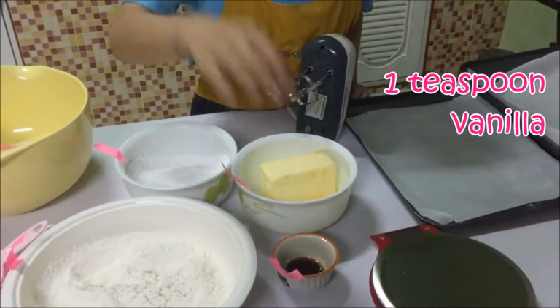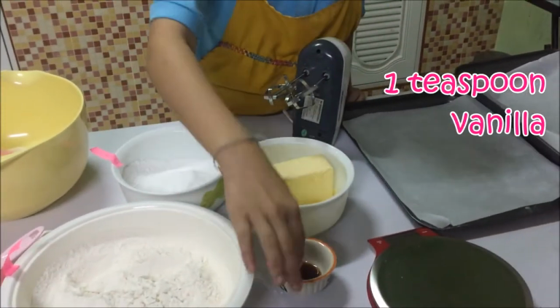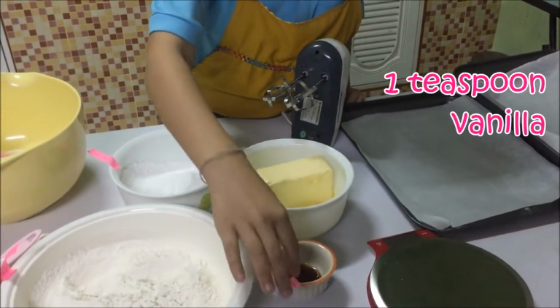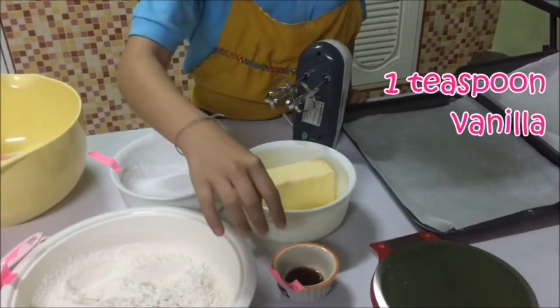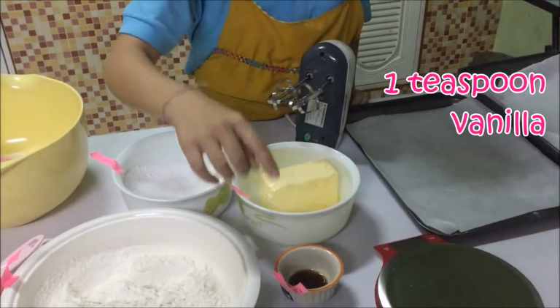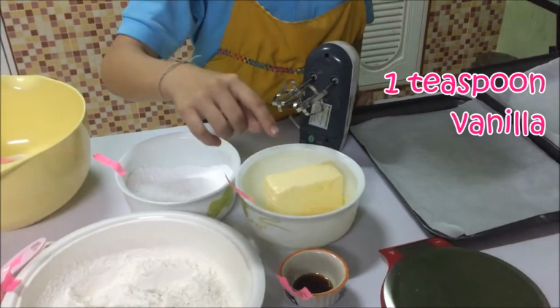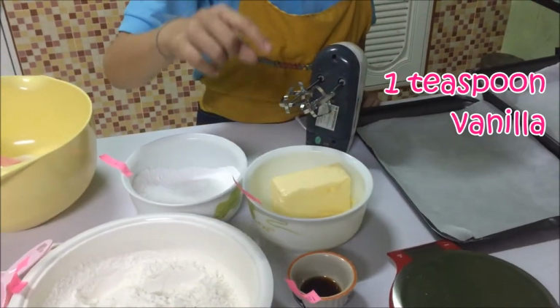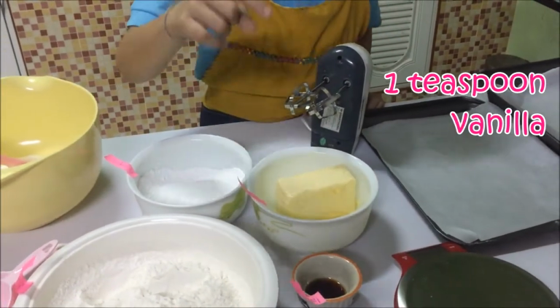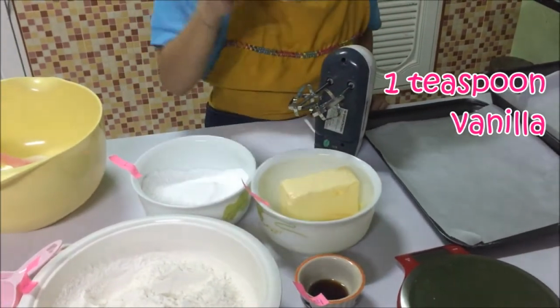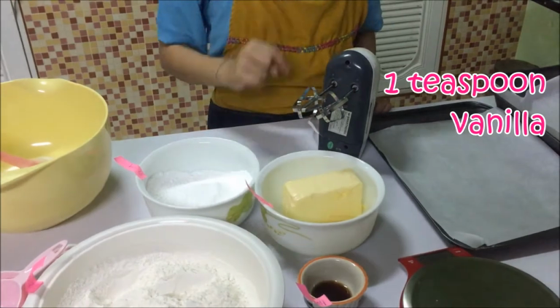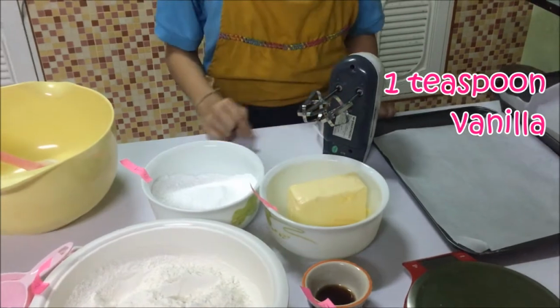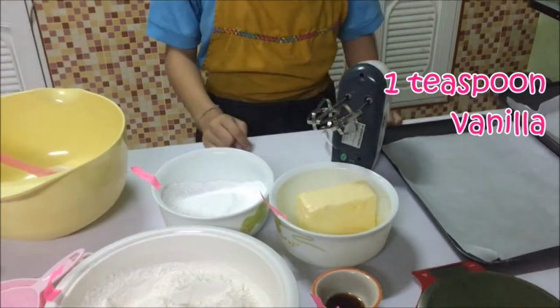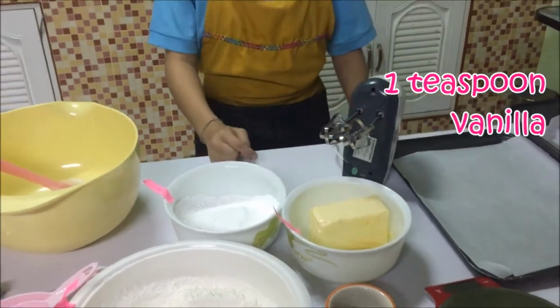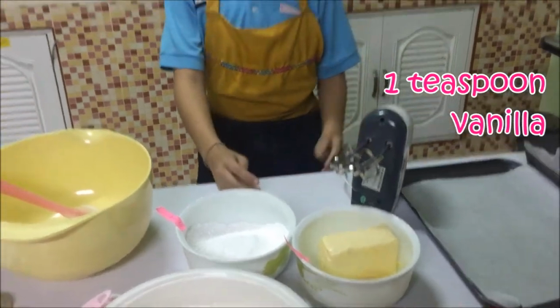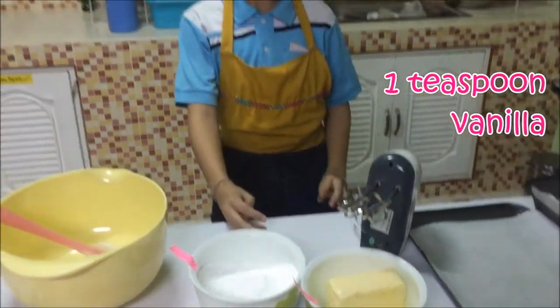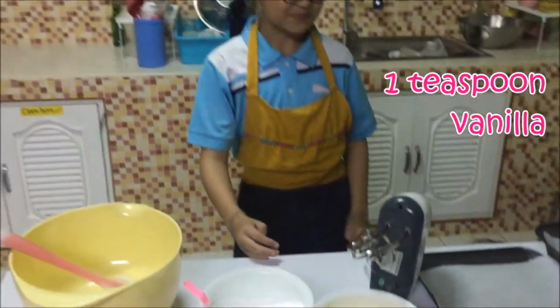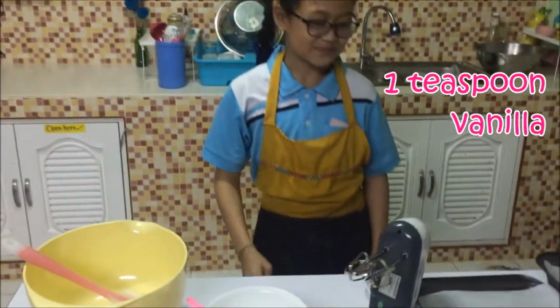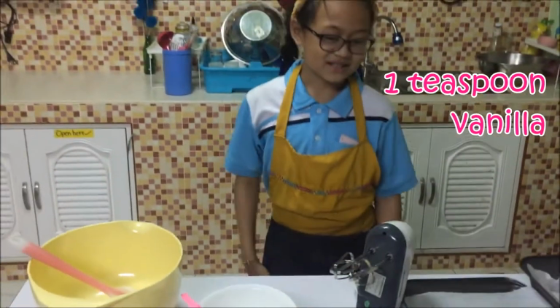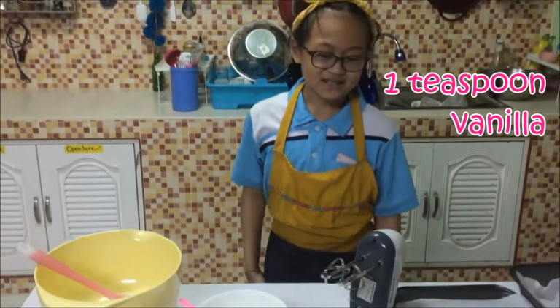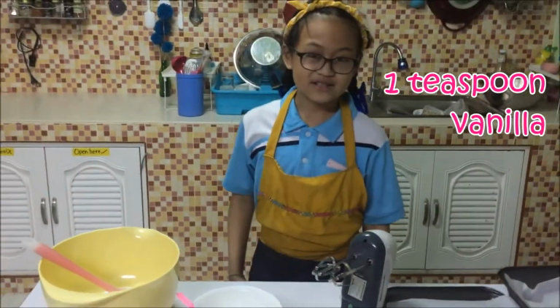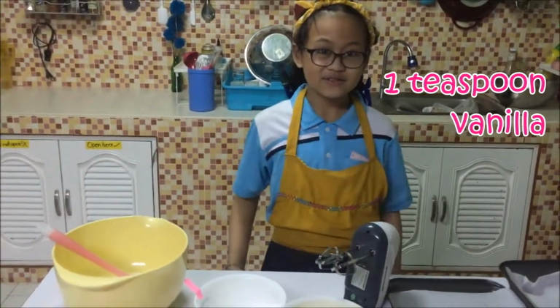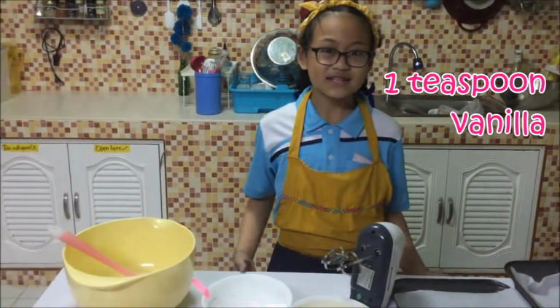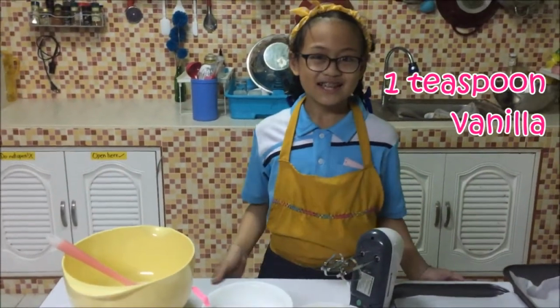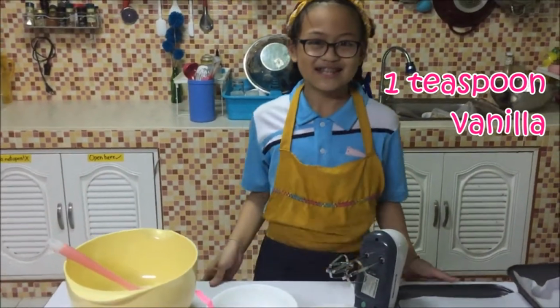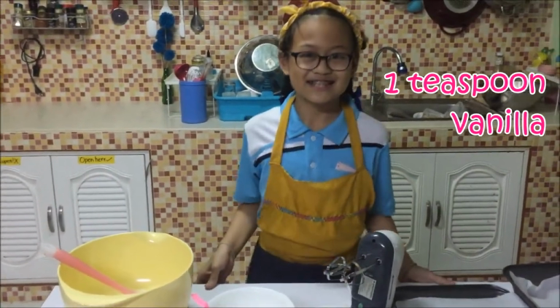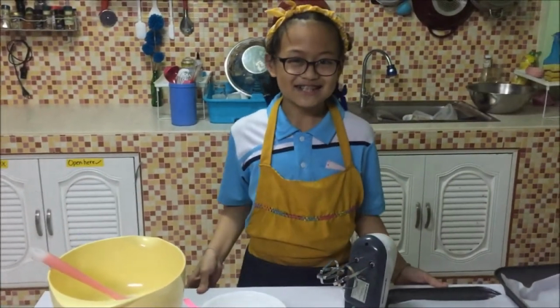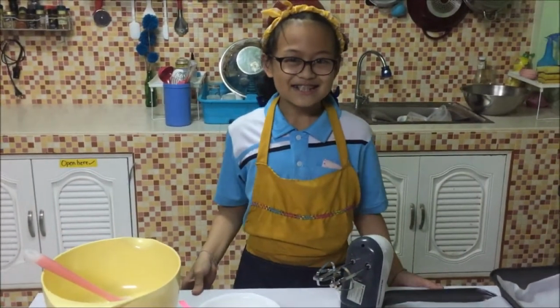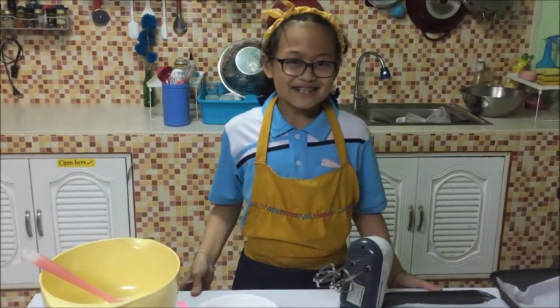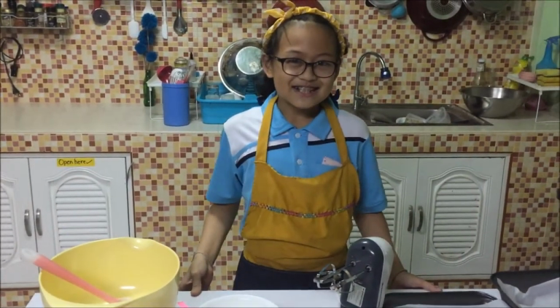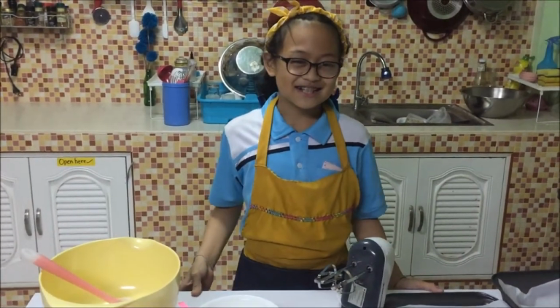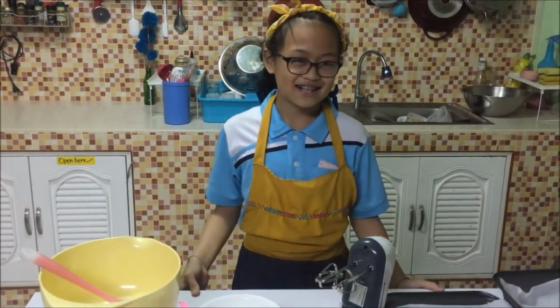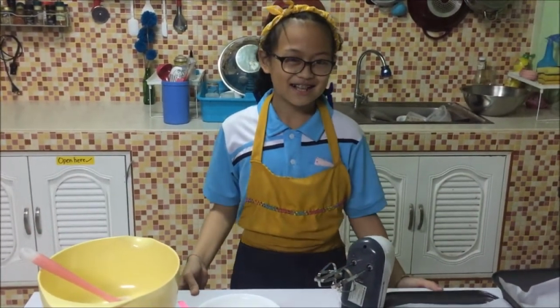One teaspoon of vanilla. Alright, very easy. Are you ready? Yes. Alright, let's get baking.